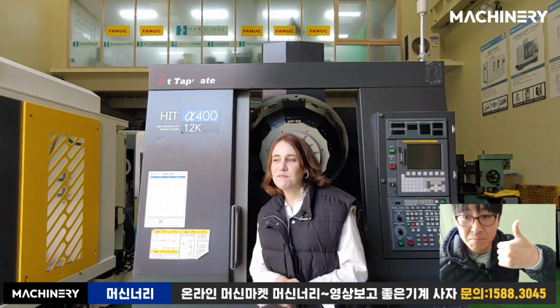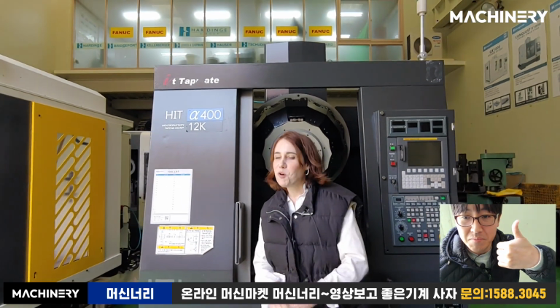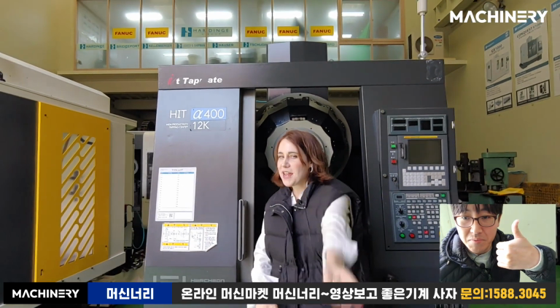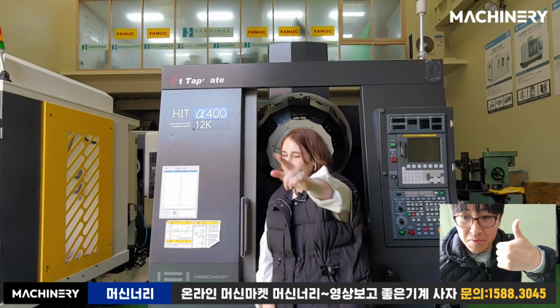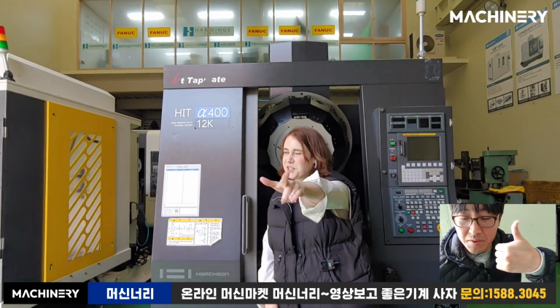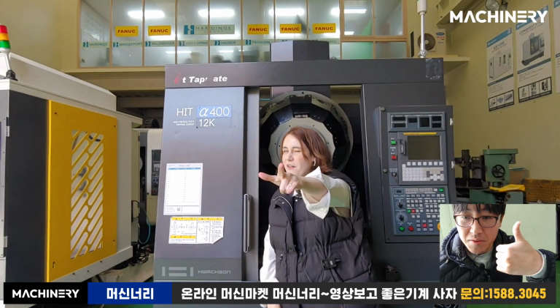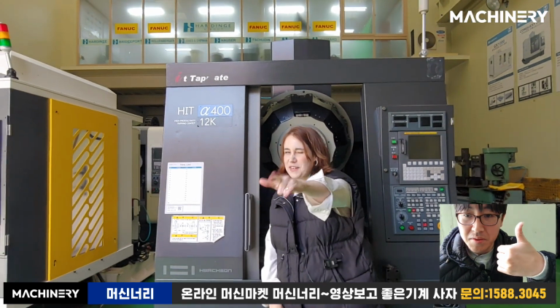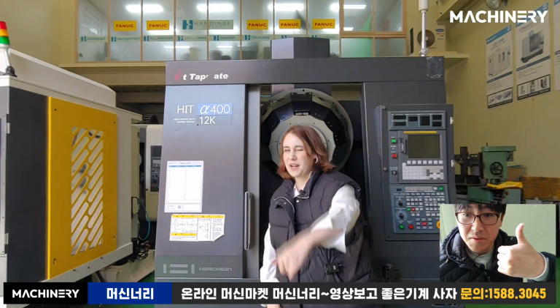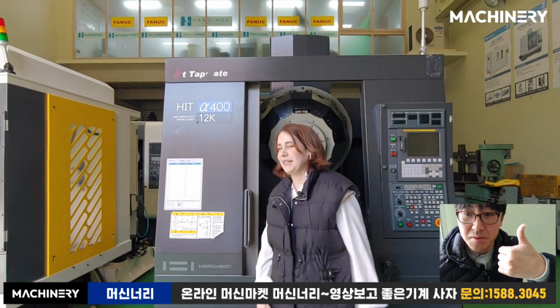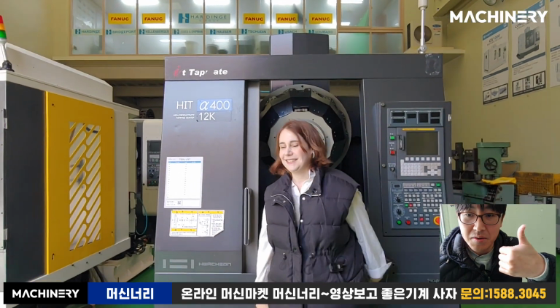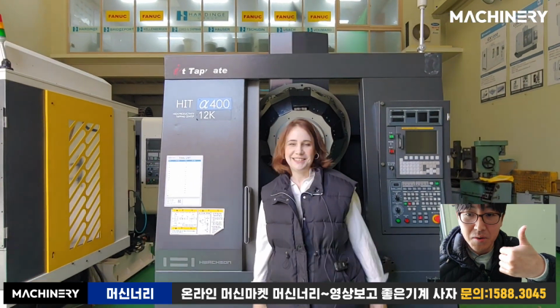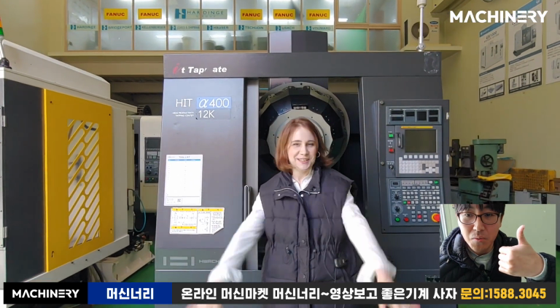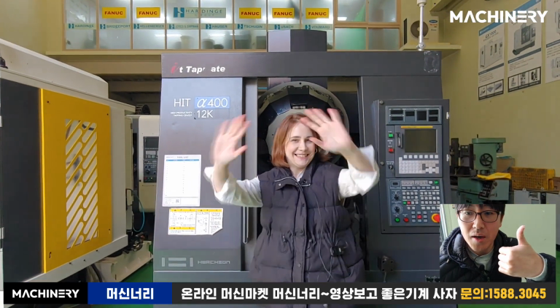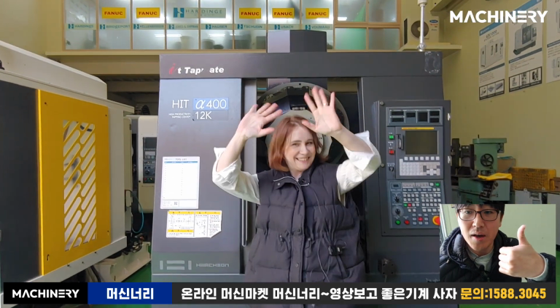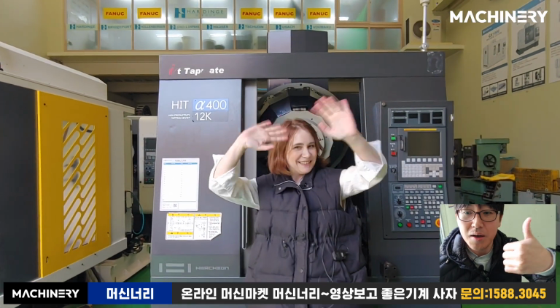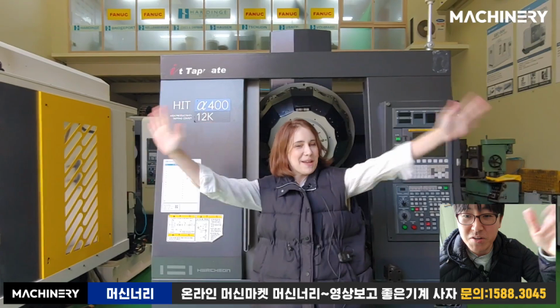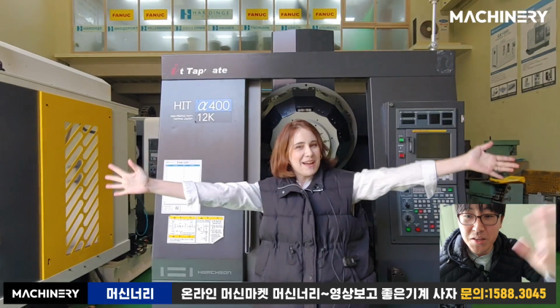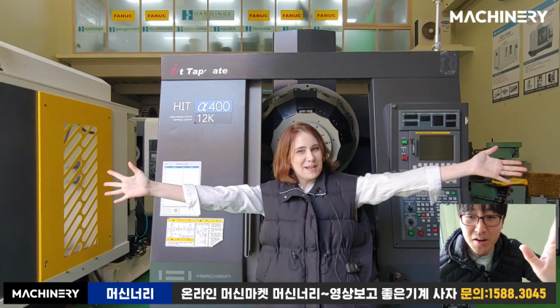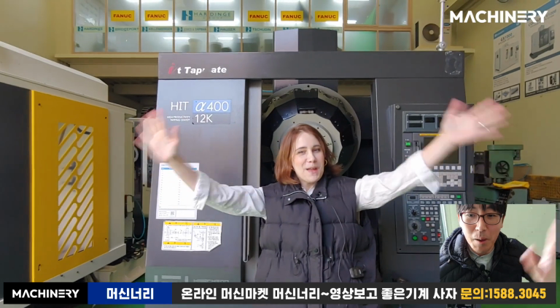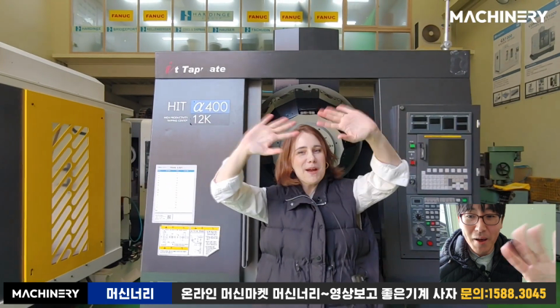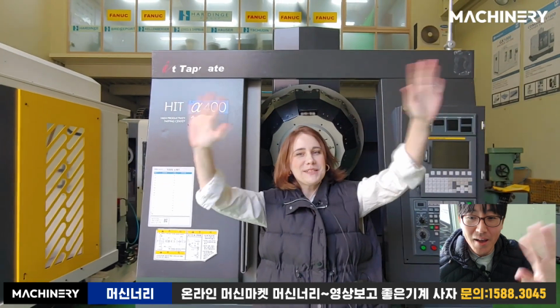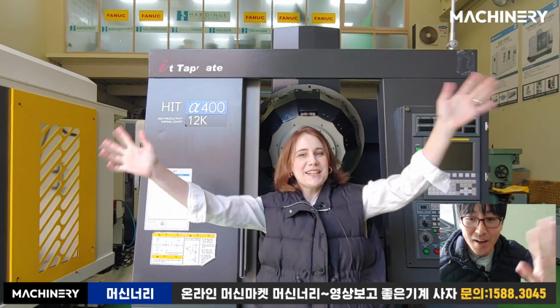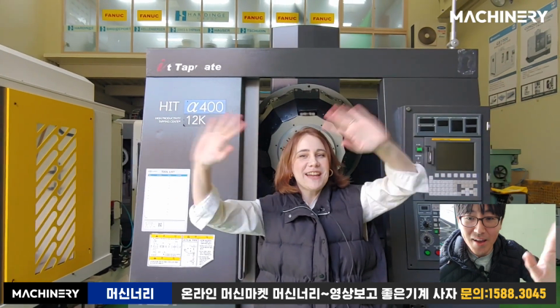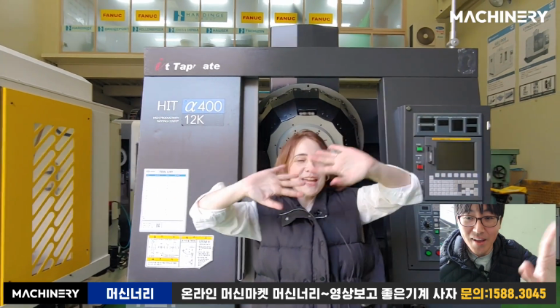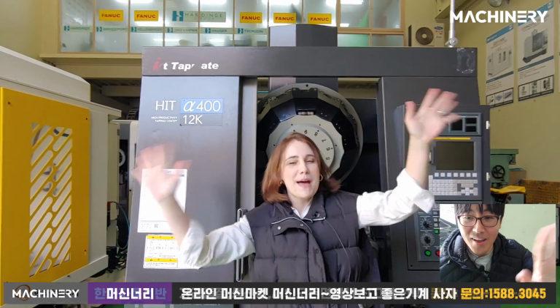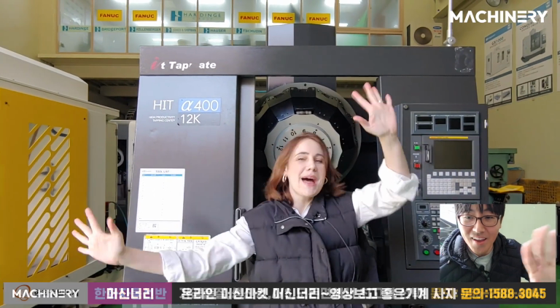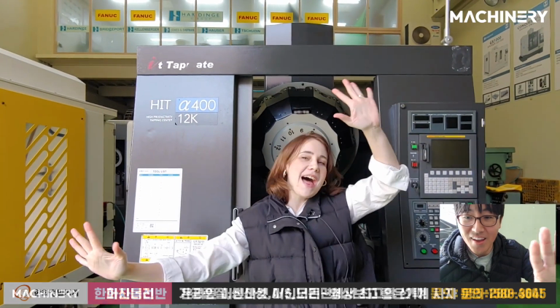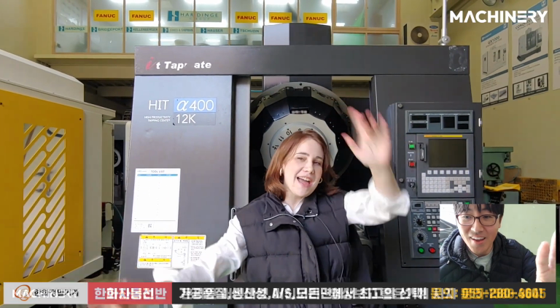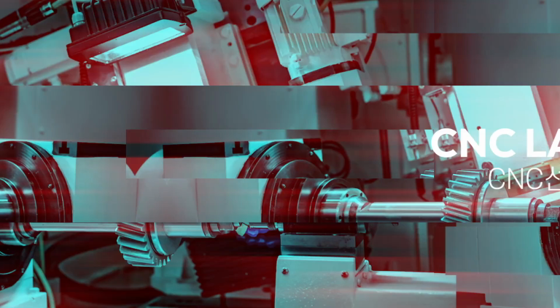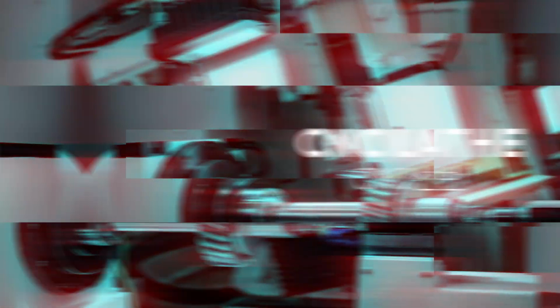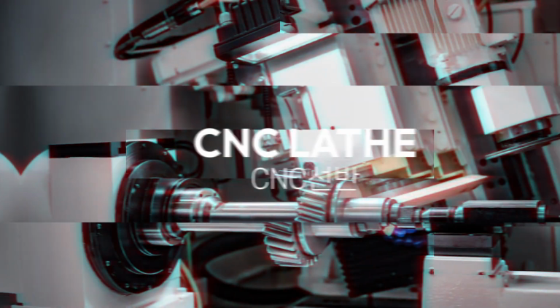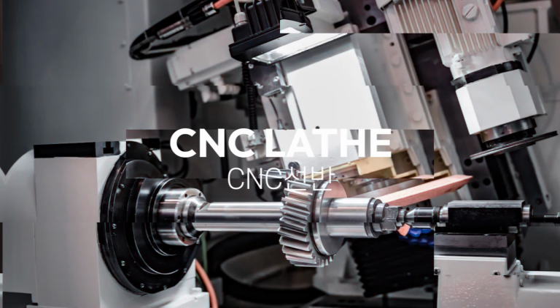More English content is coming. We are Machinery — bye bye!